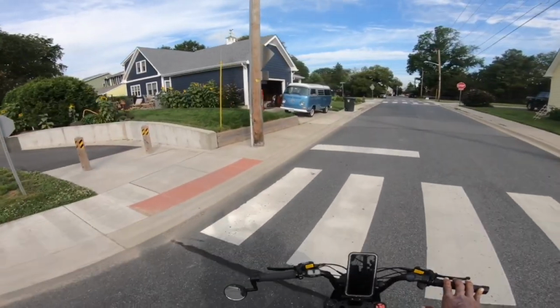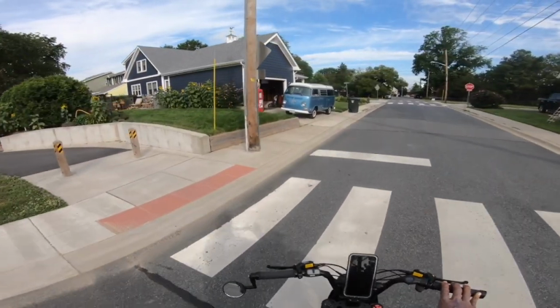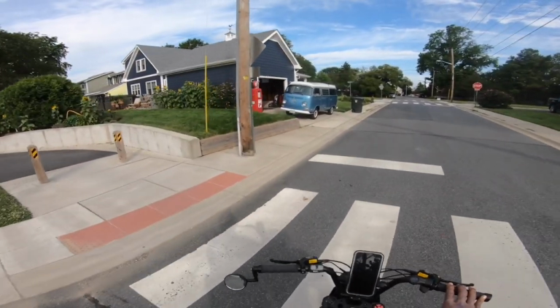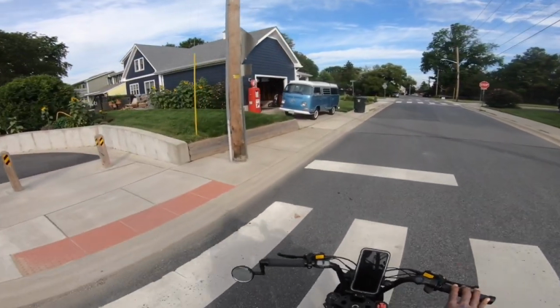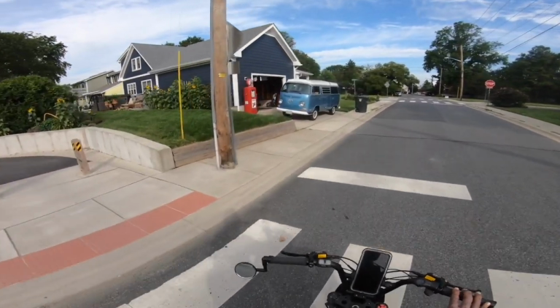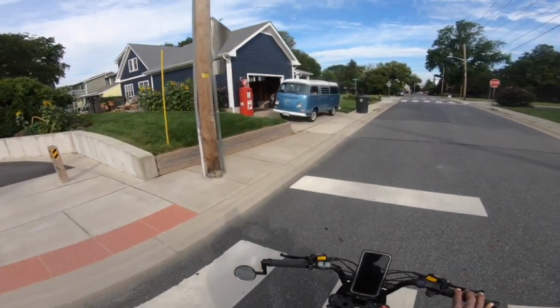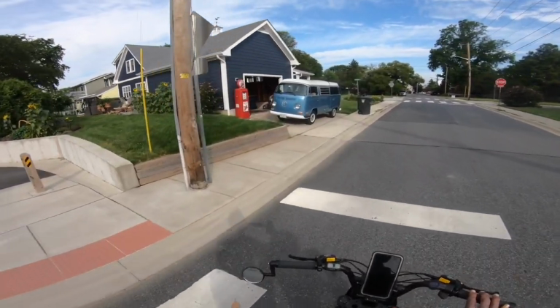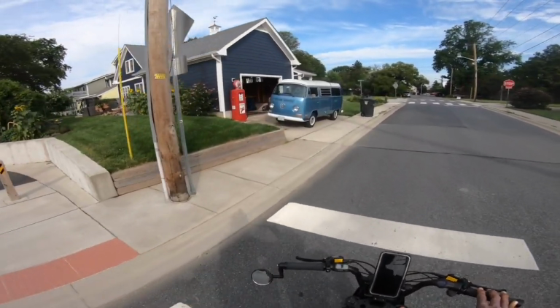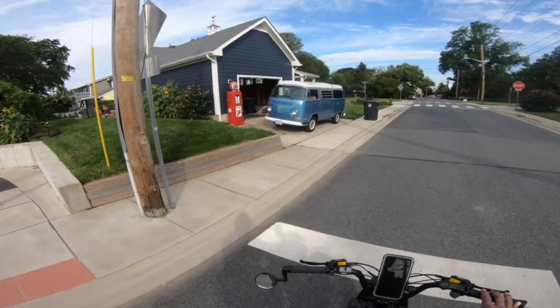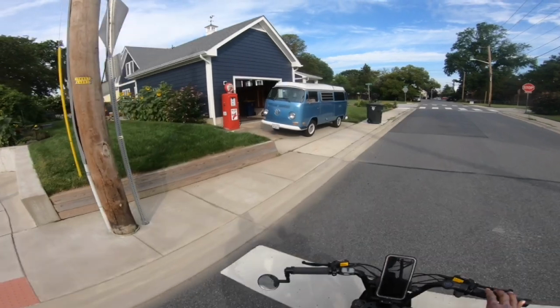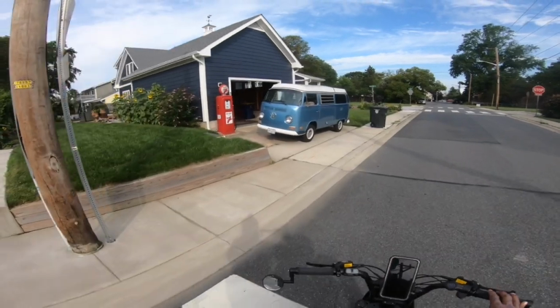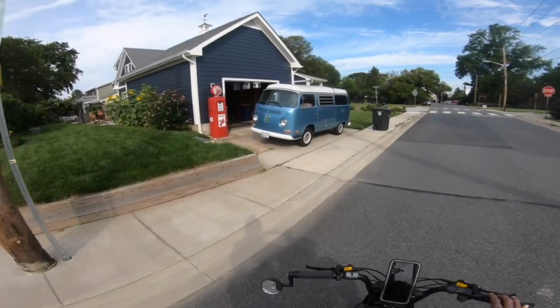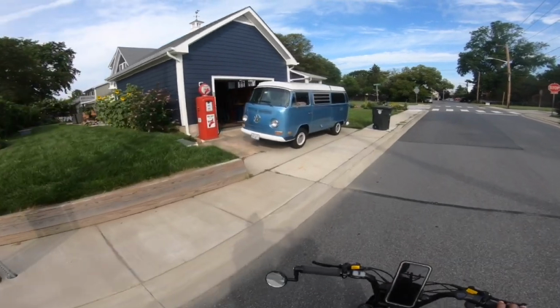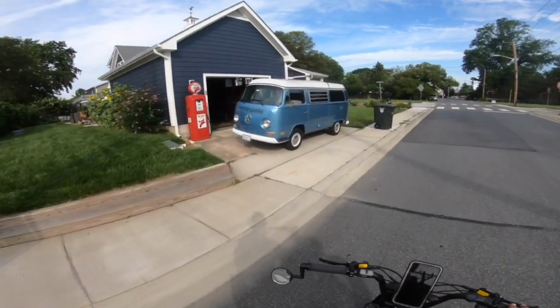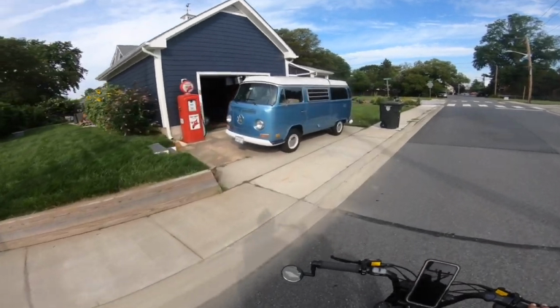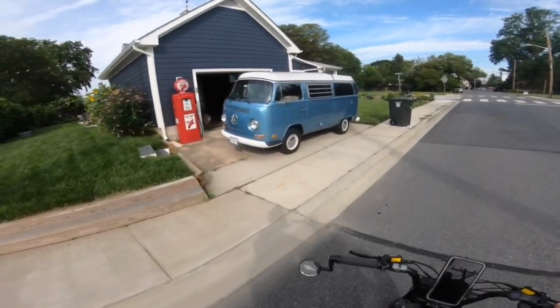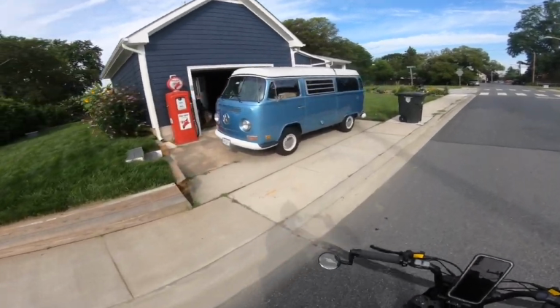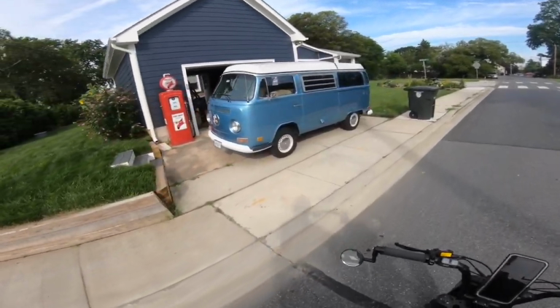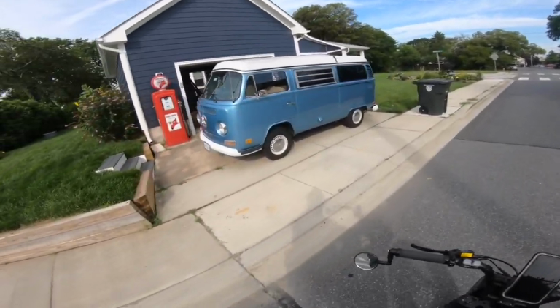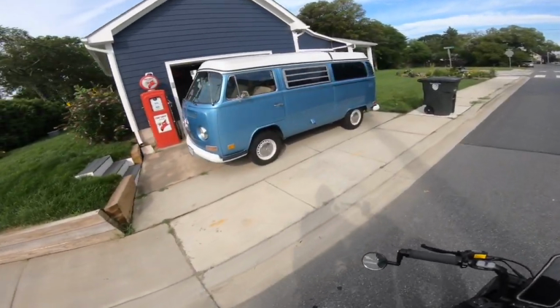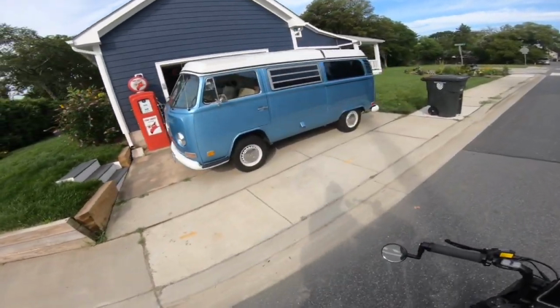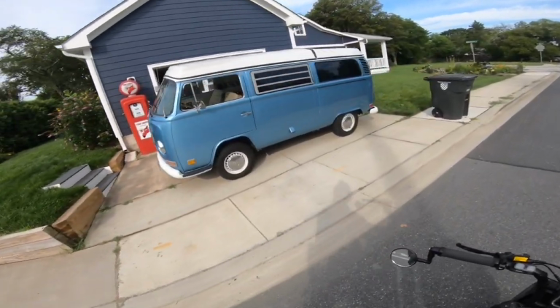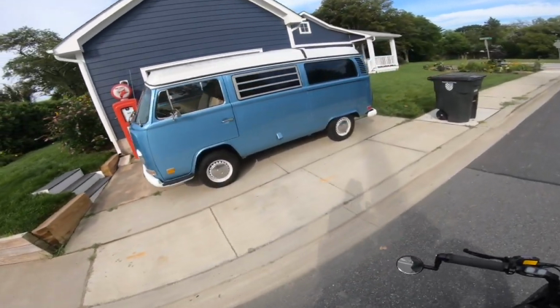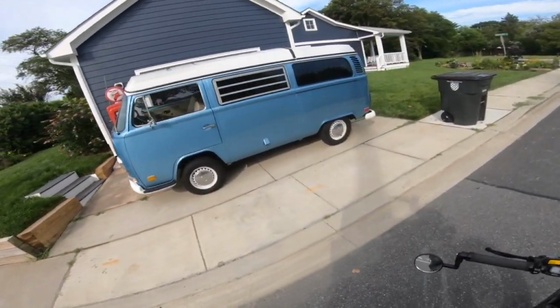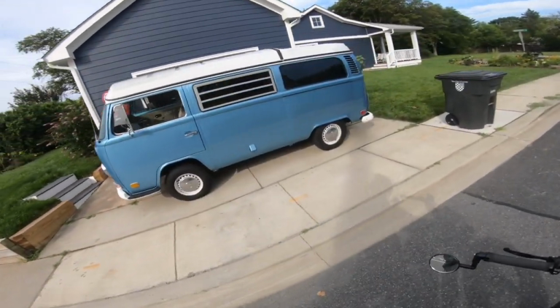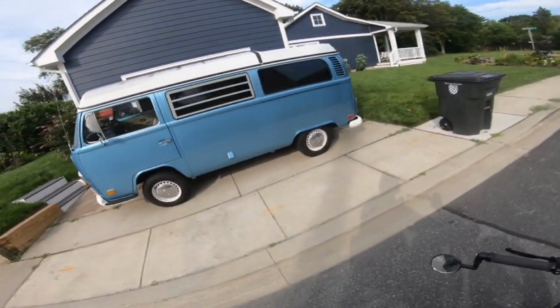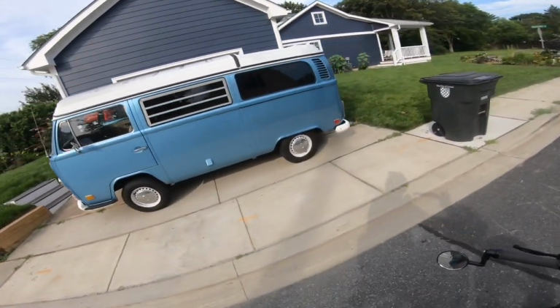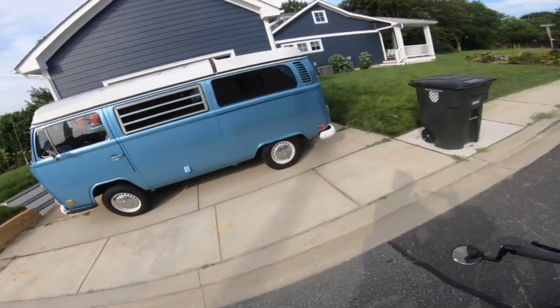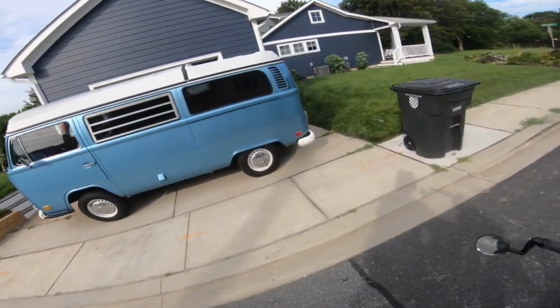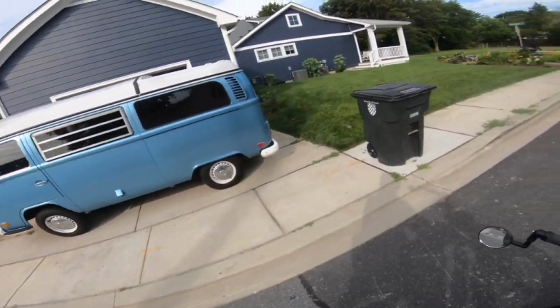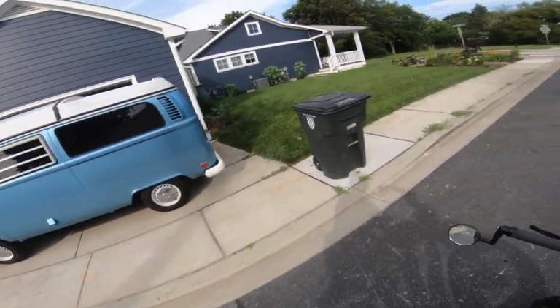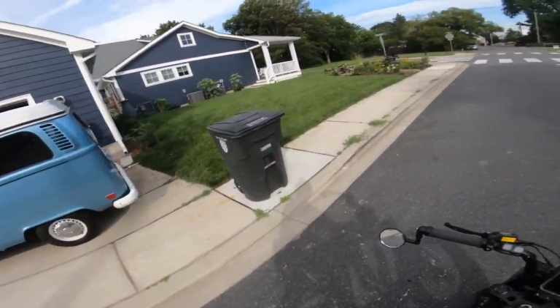Check out this thing — that thing's awesome. V-dub camper. So cool.